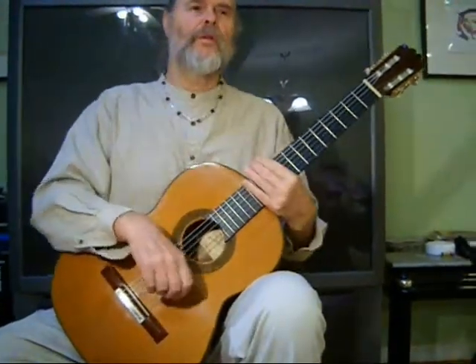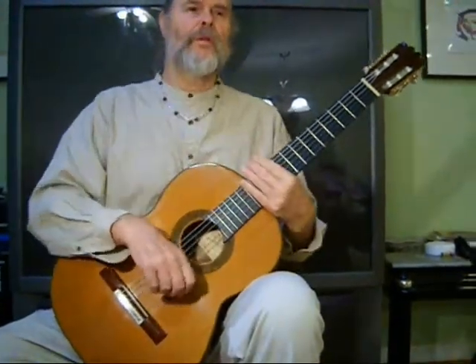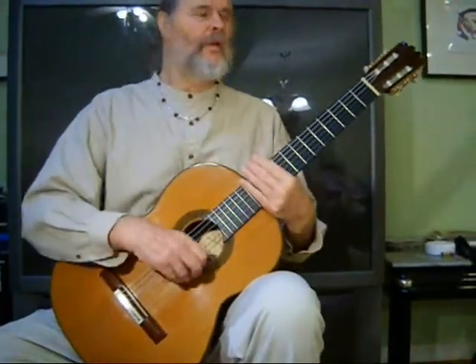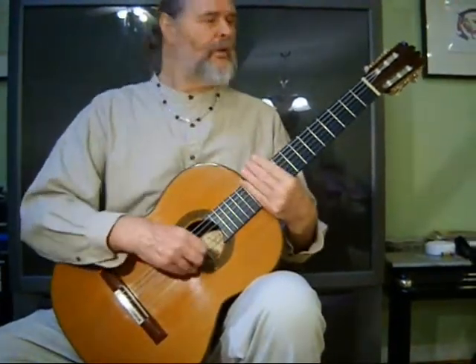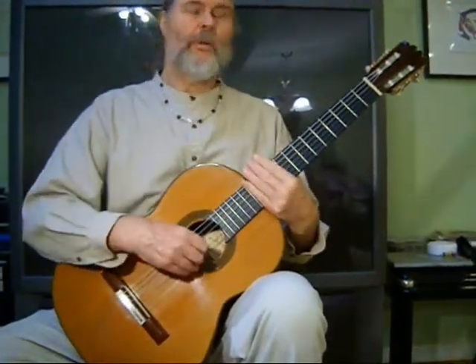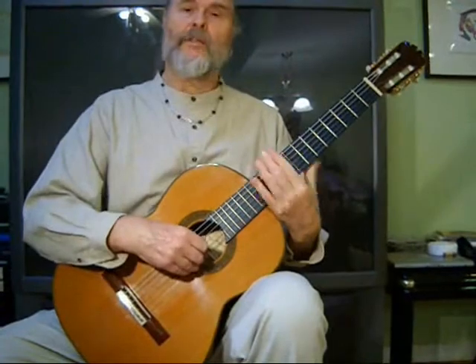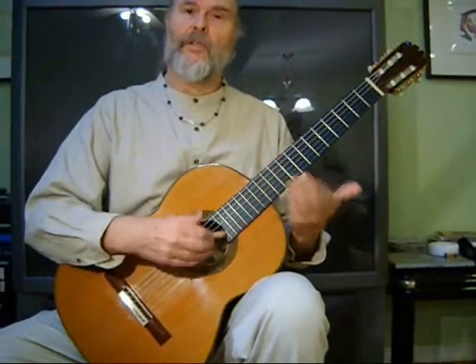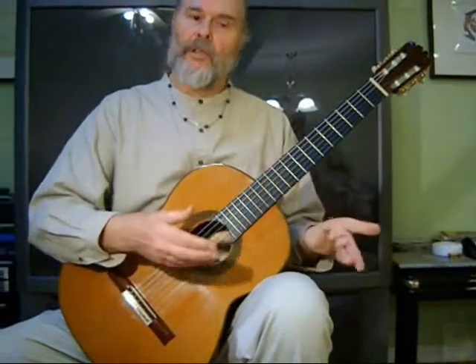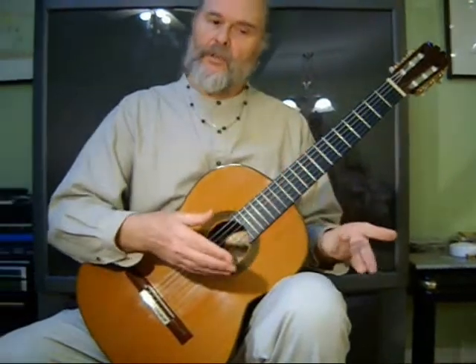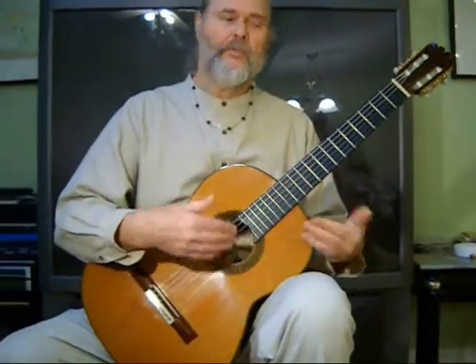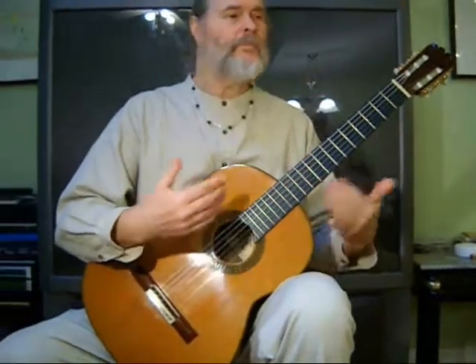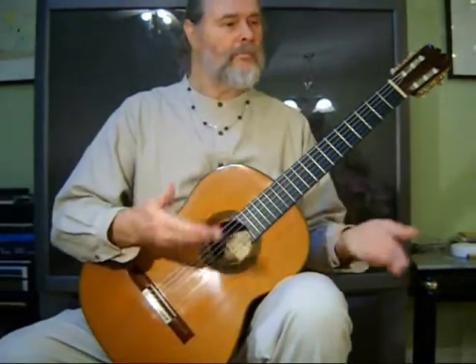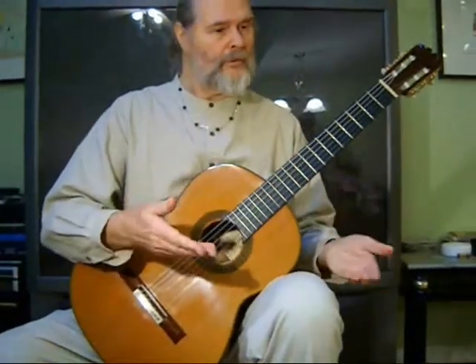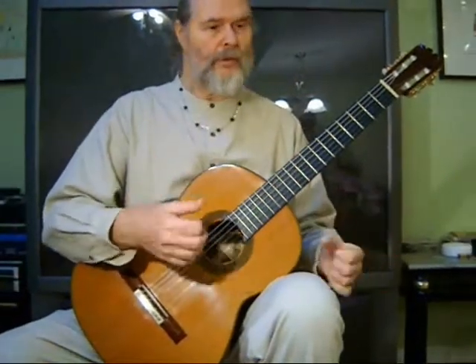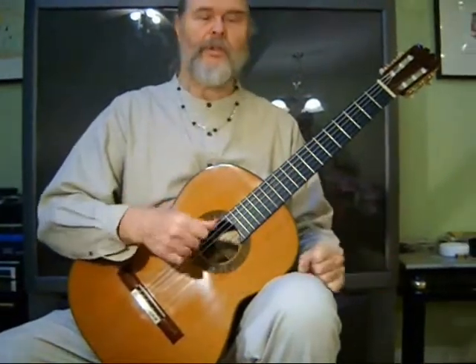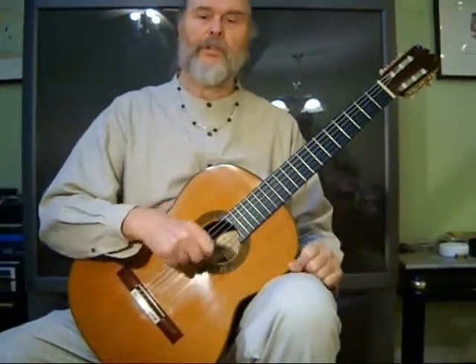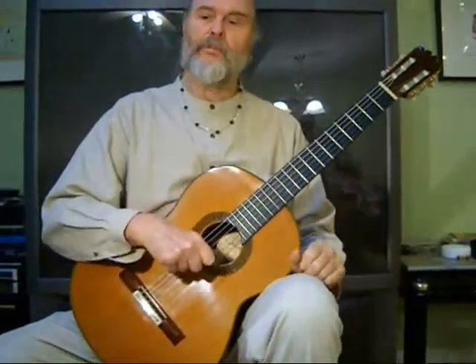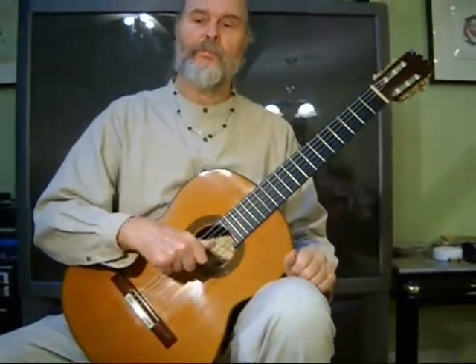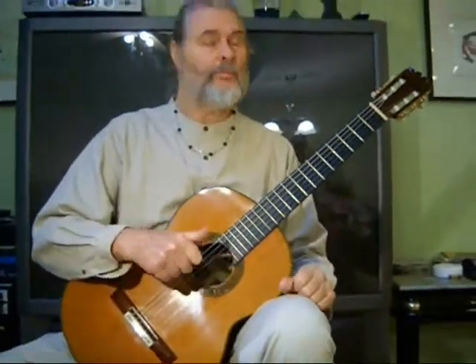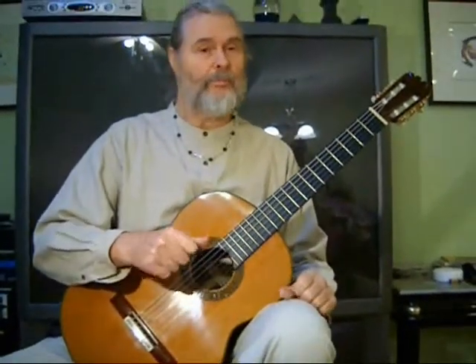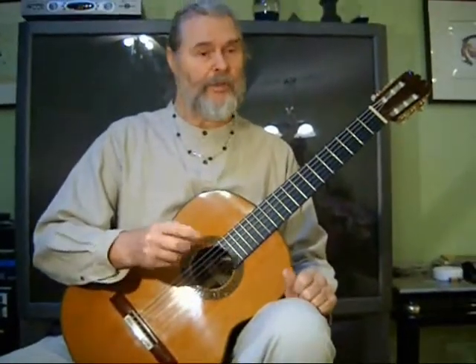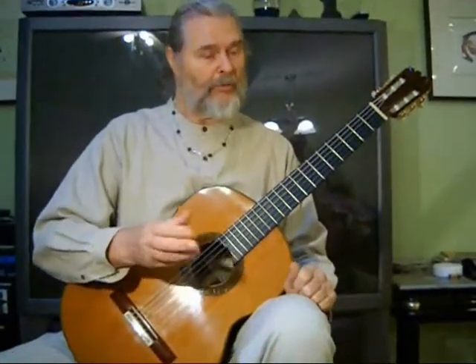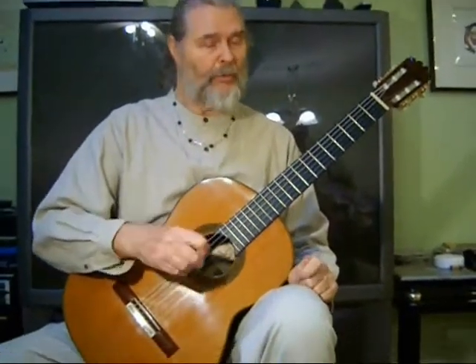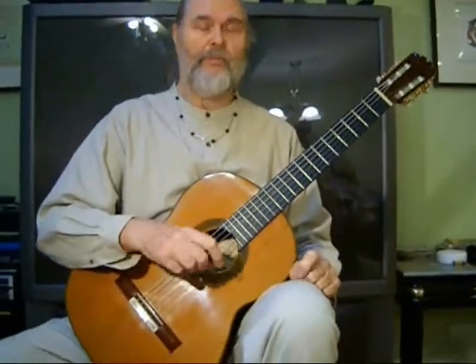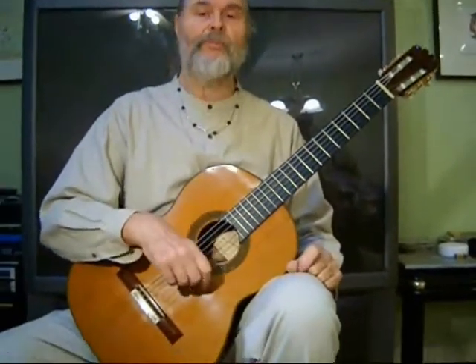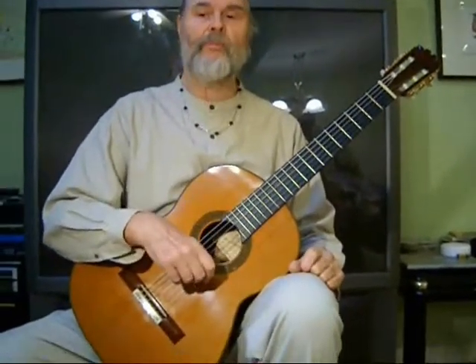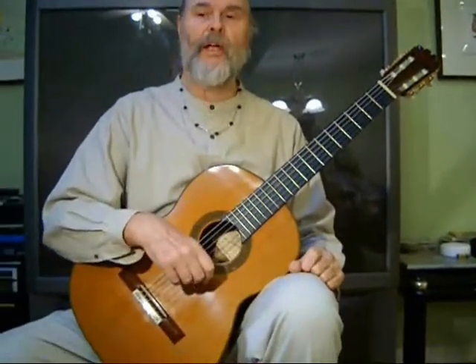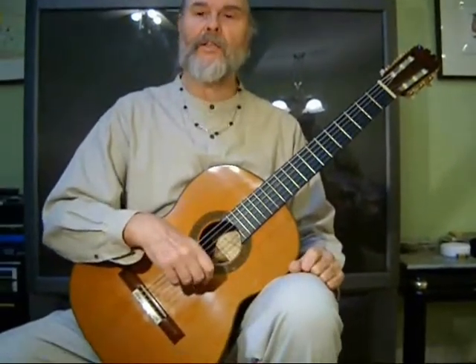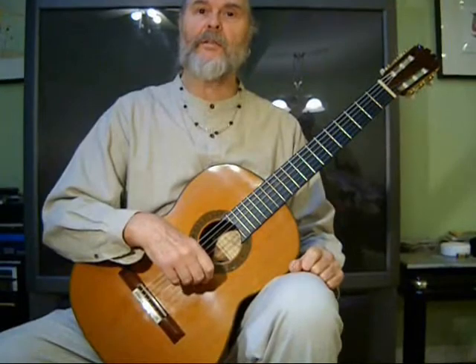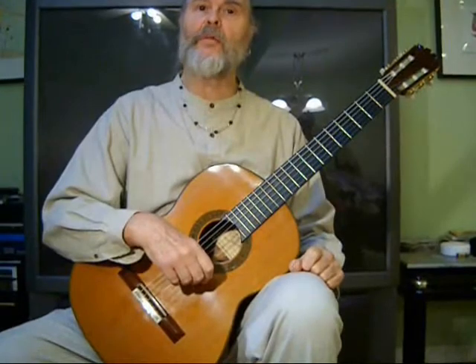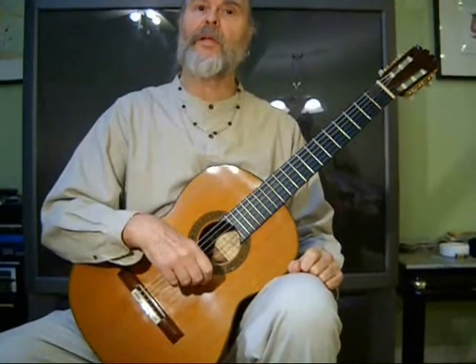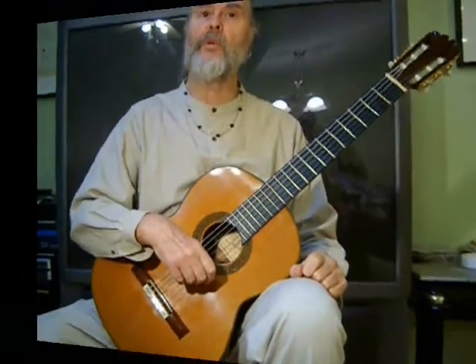Now you can play it slowly, or you can pick it up a little bit. I like to kind of pick it up a little bit.